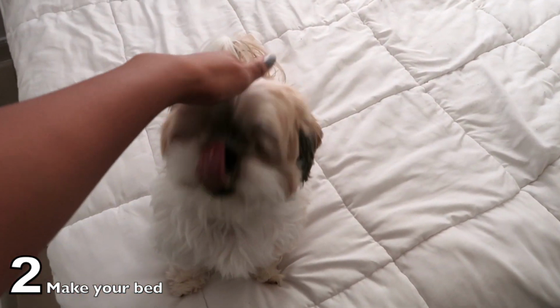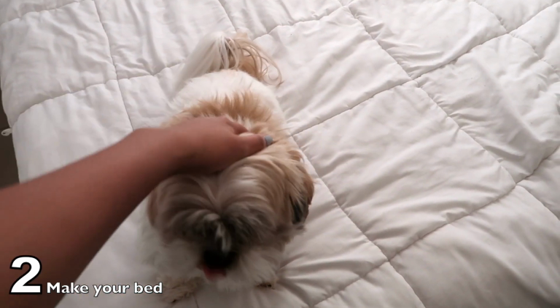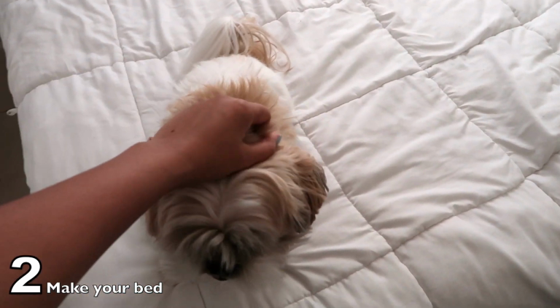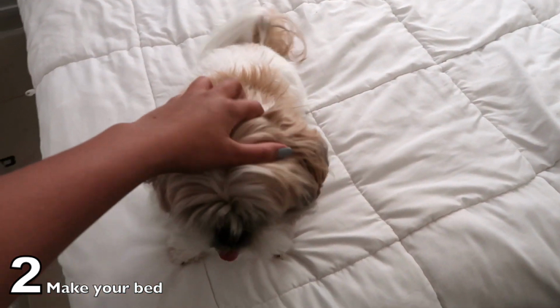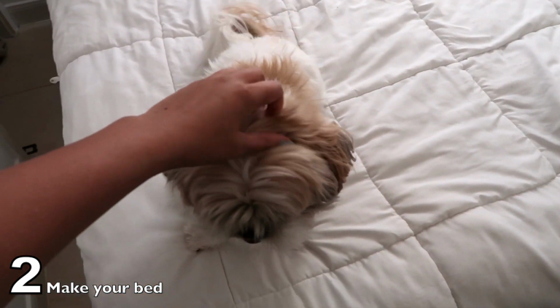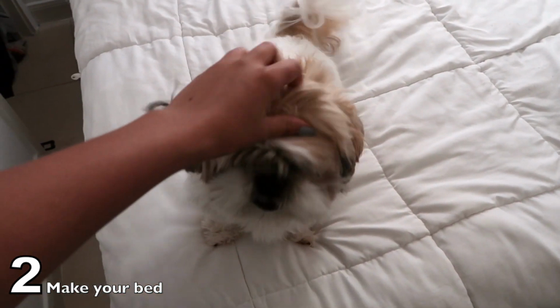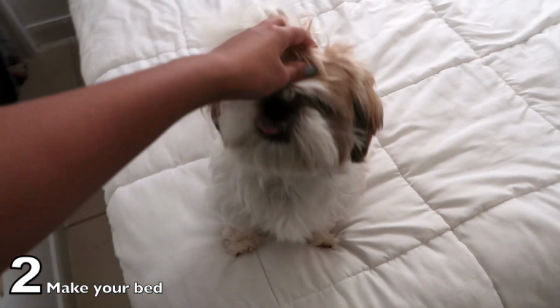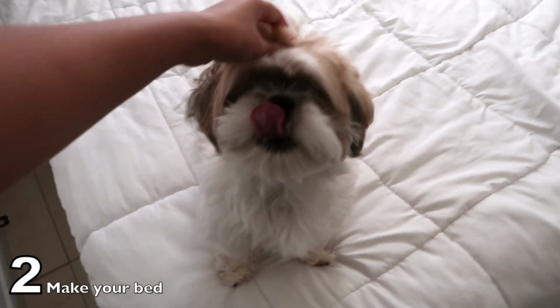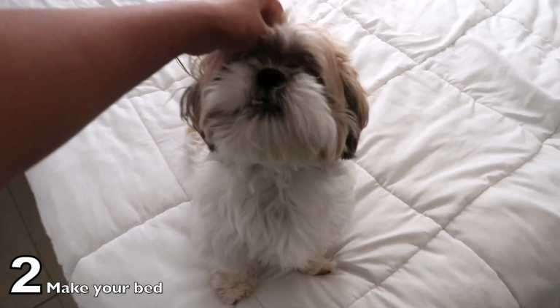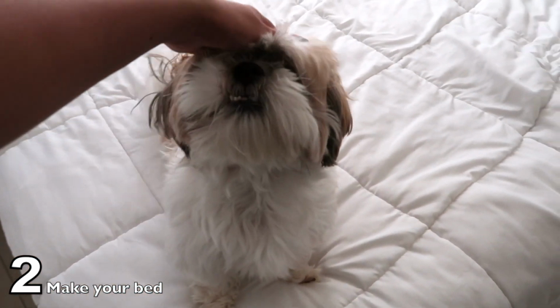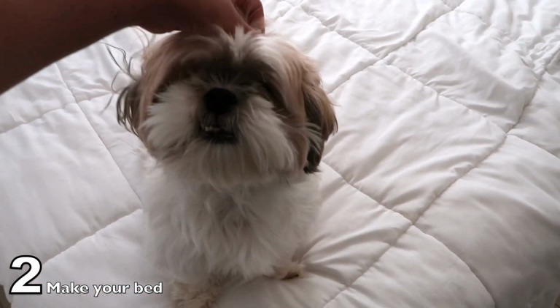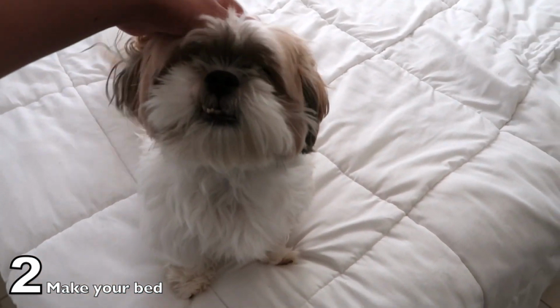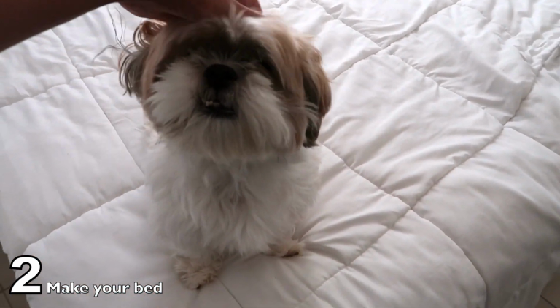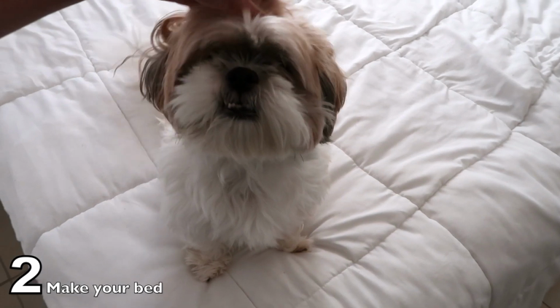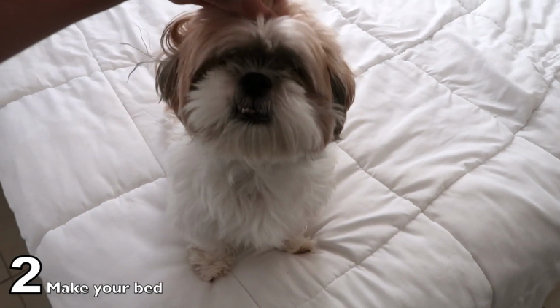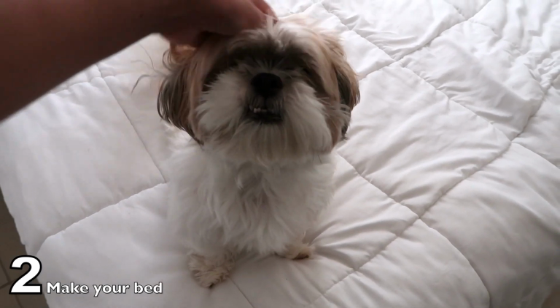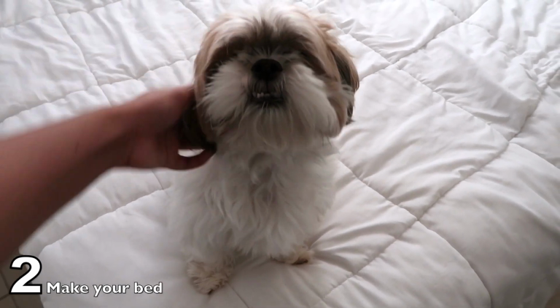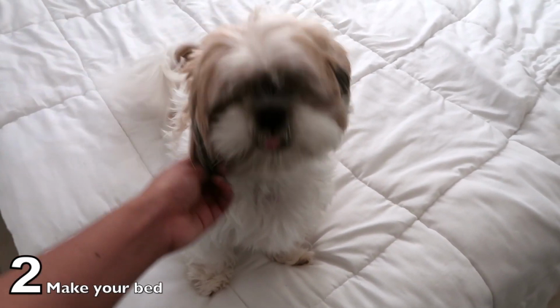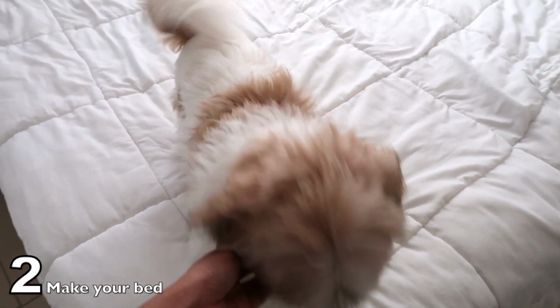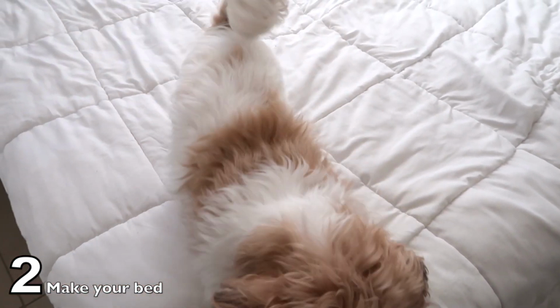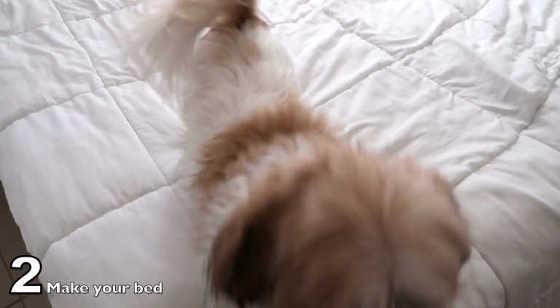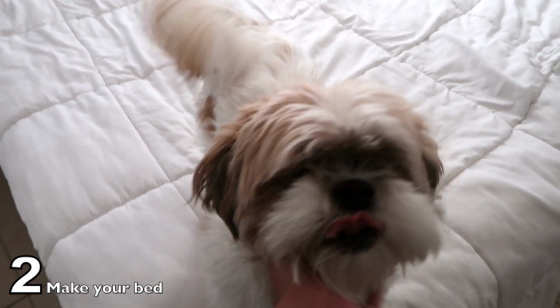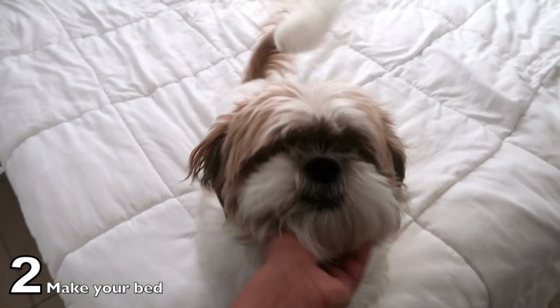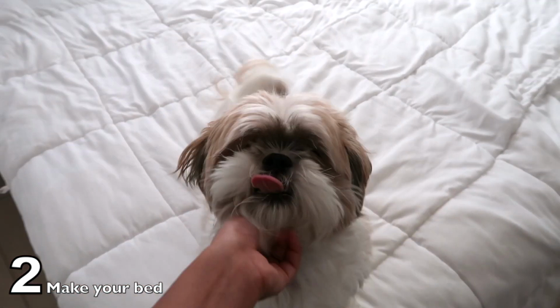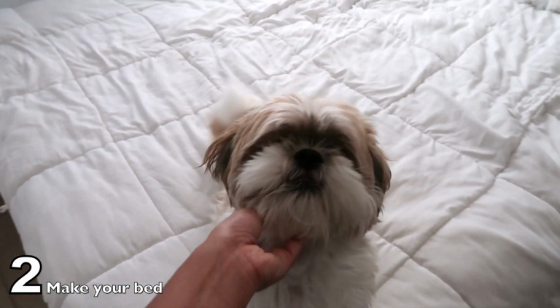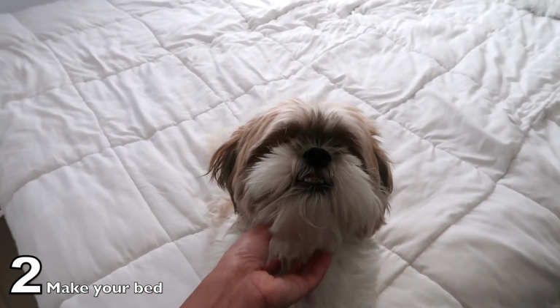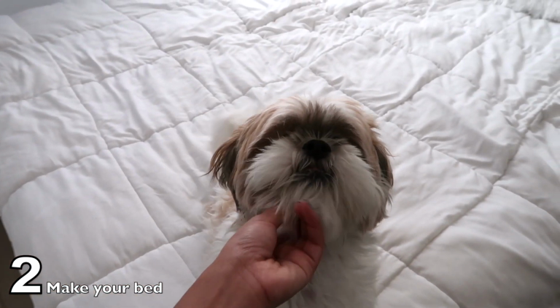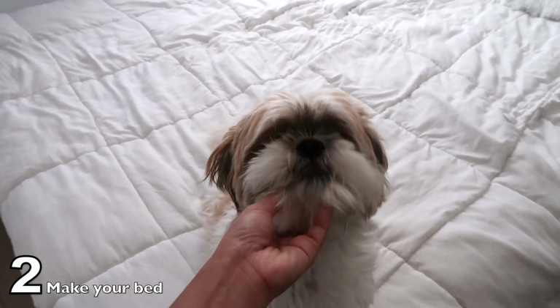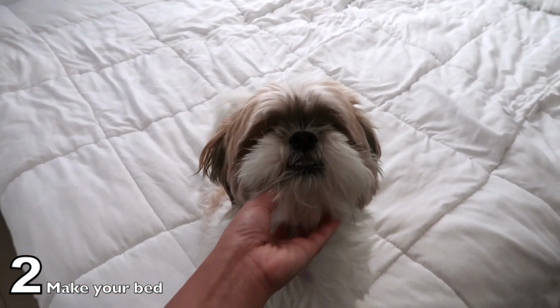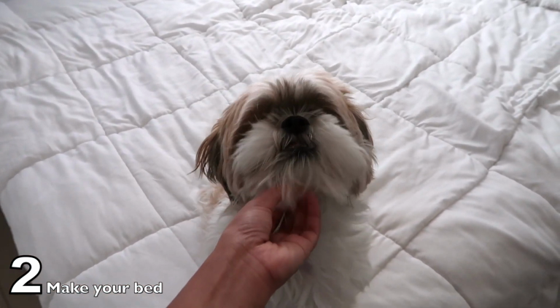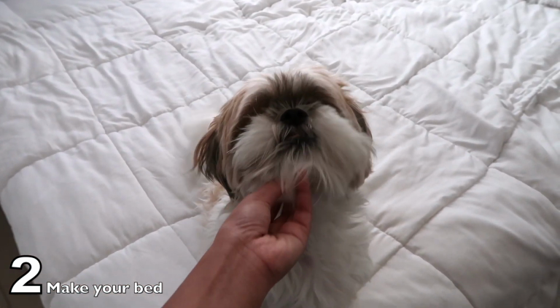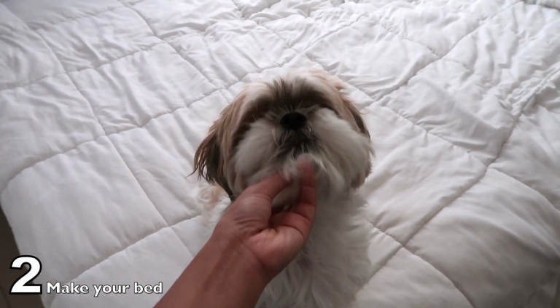Ready to start our day? Are you excited to start our day? Let's go!